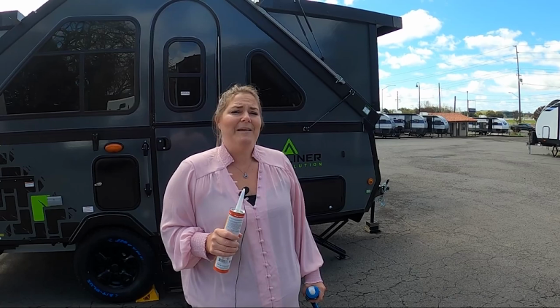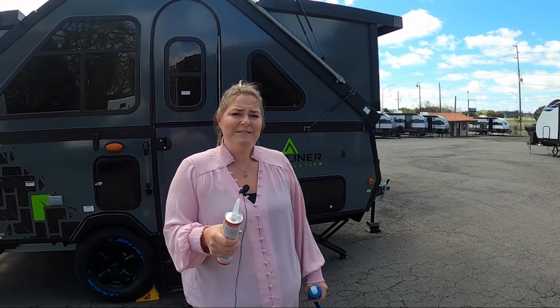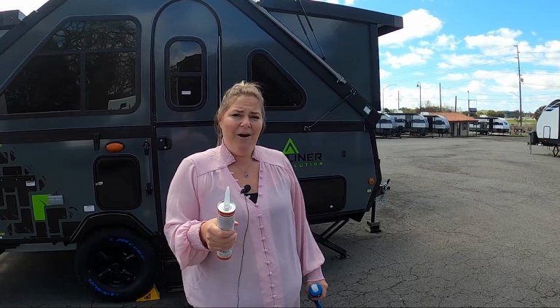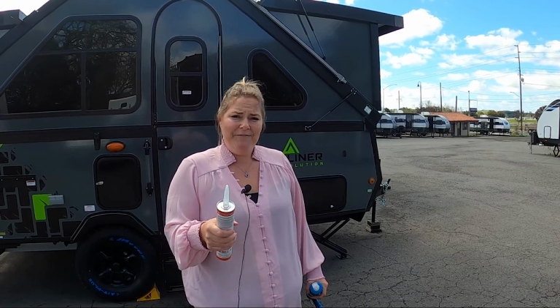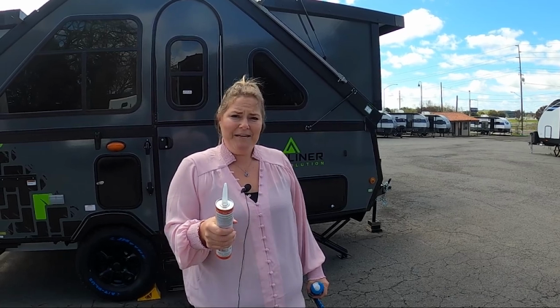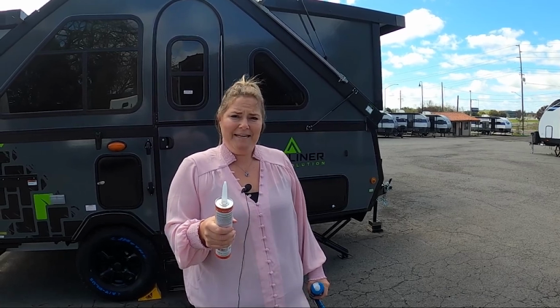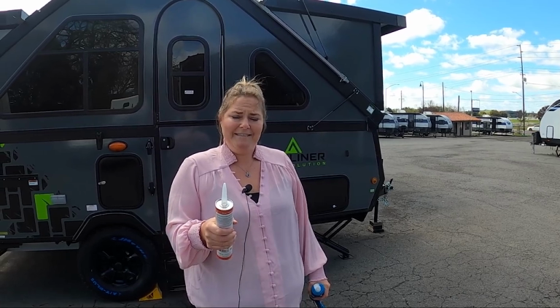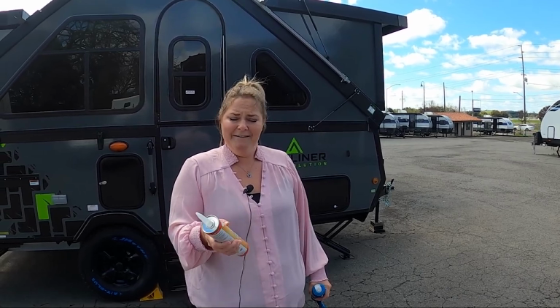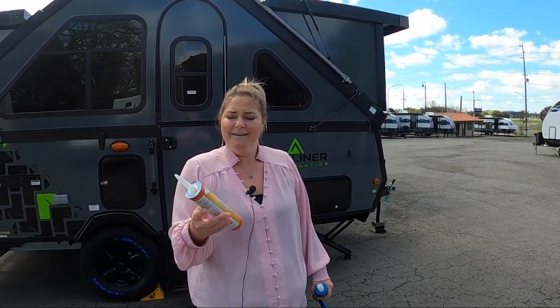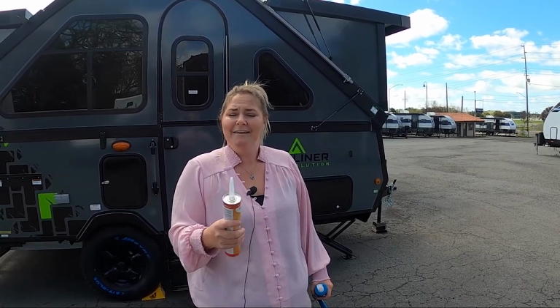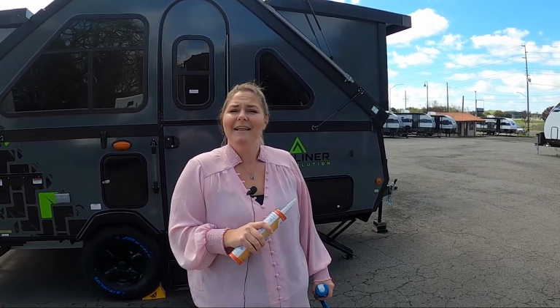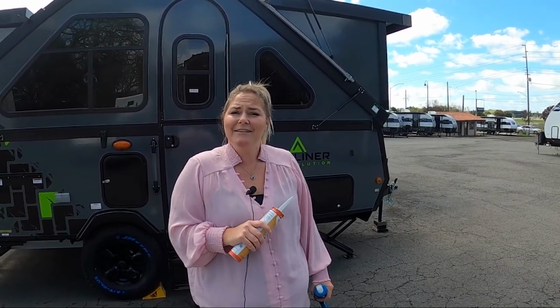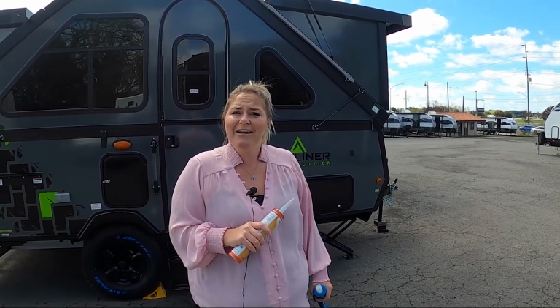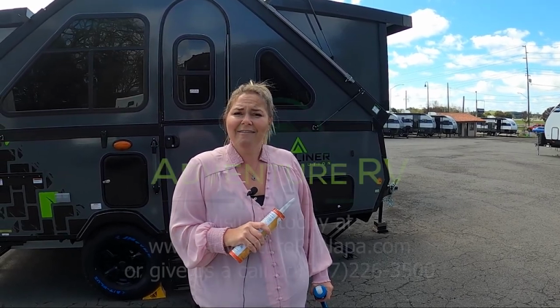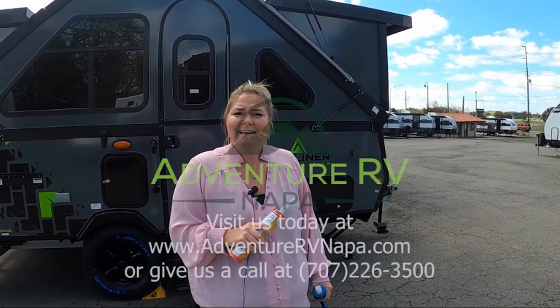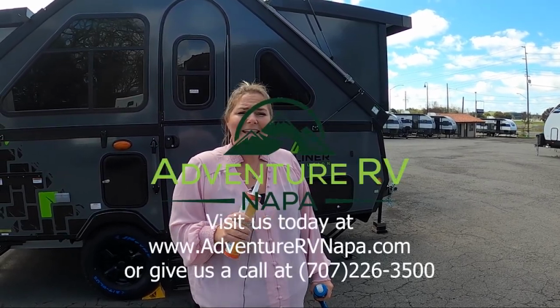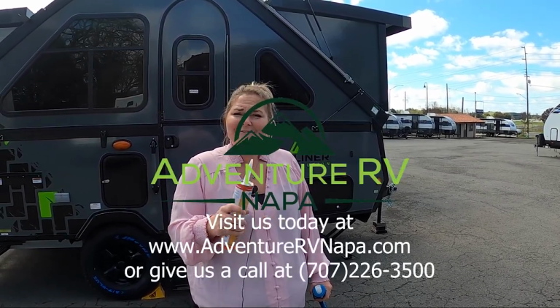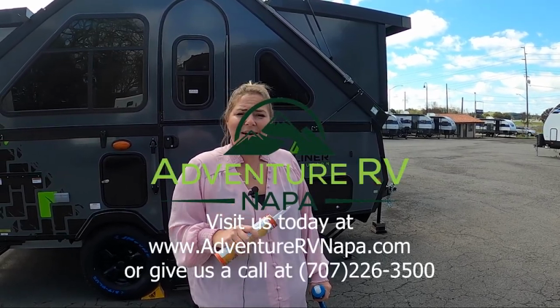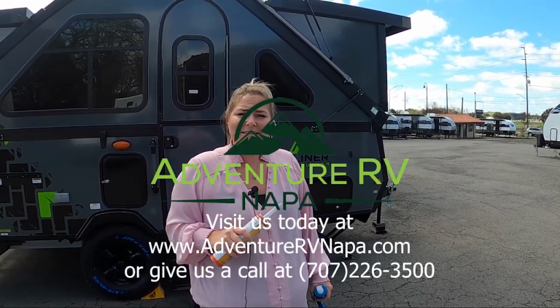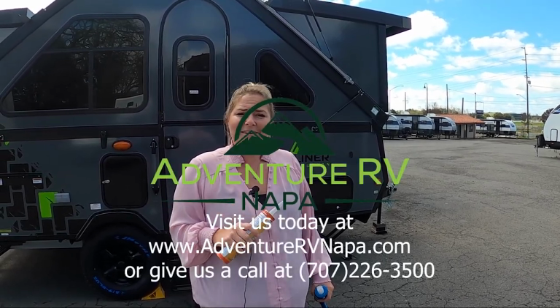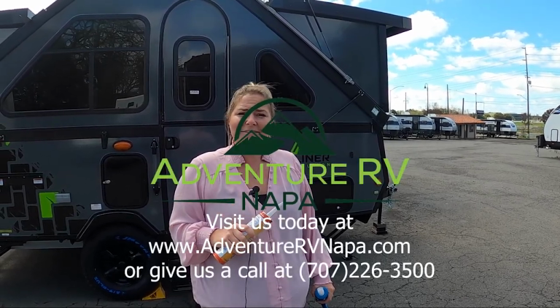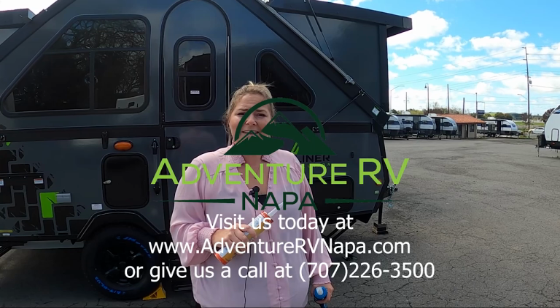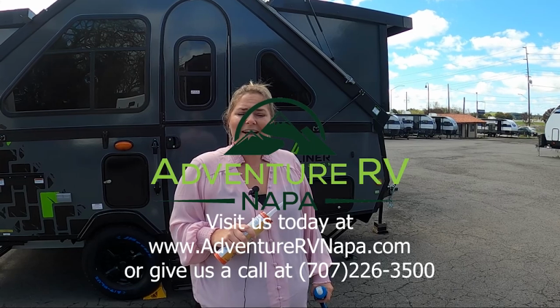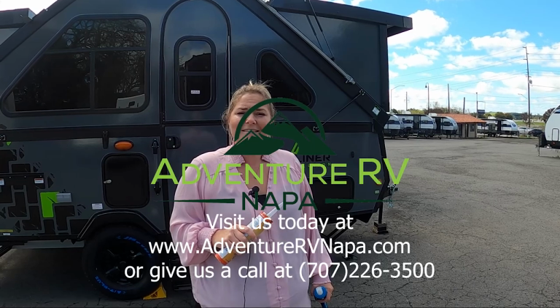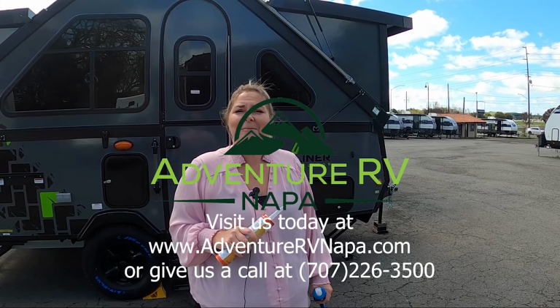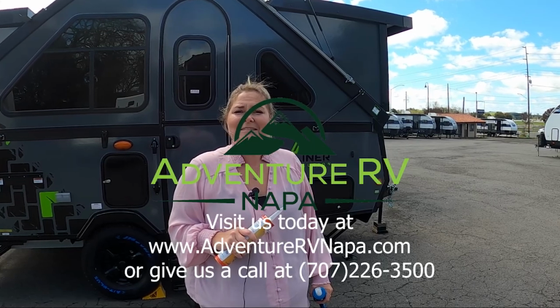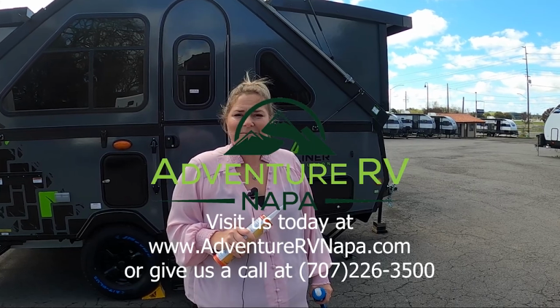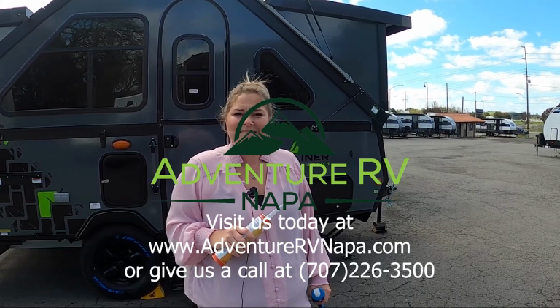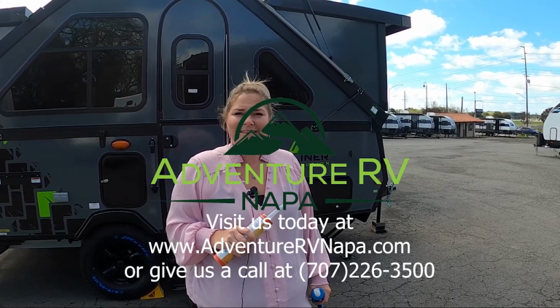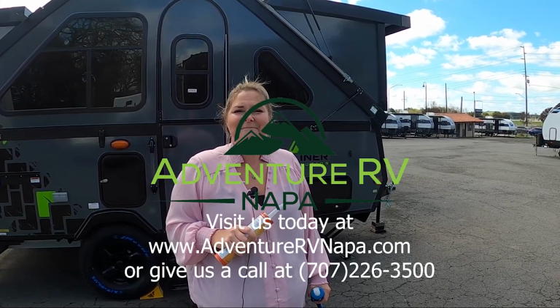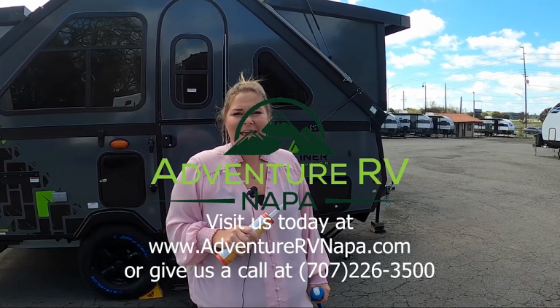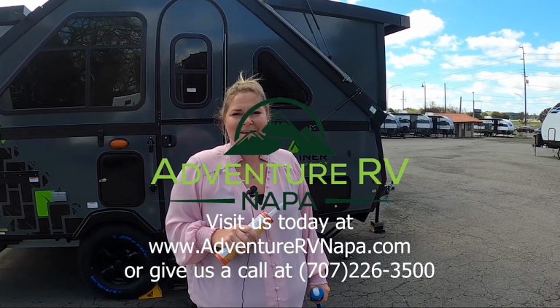Give us a call if you need us. Like and share. Thanks for watching the video today, you guys. I hope this helps. Happy camping!